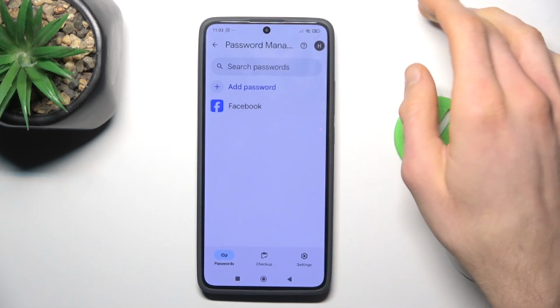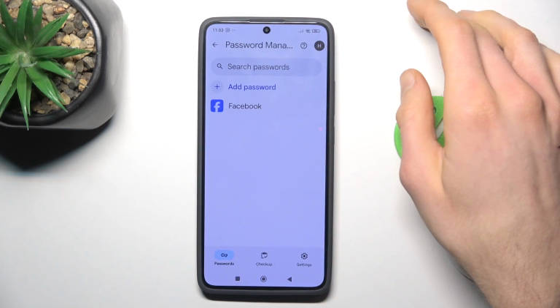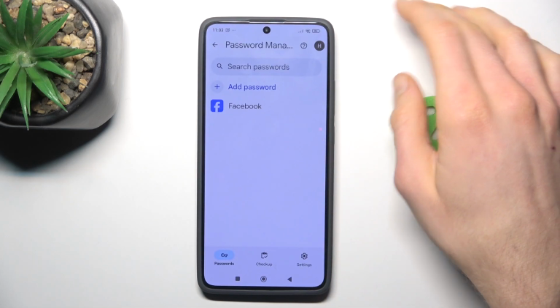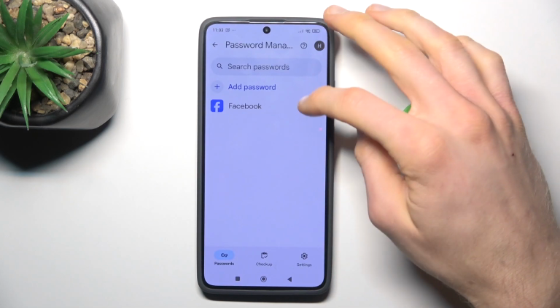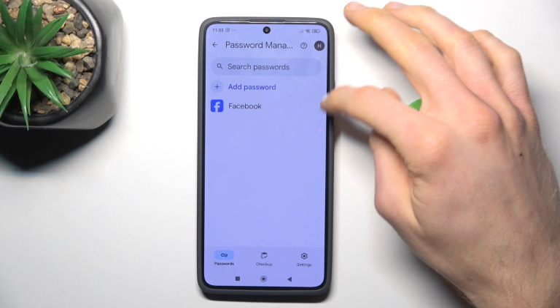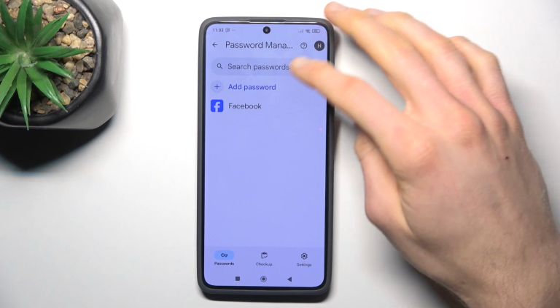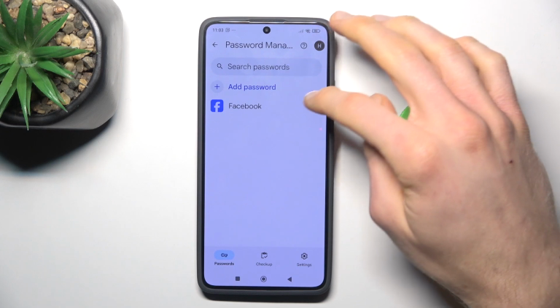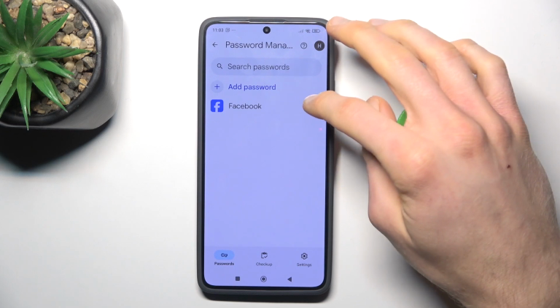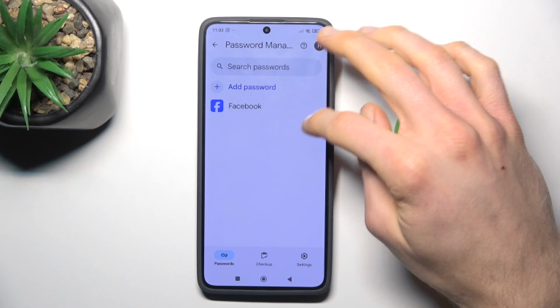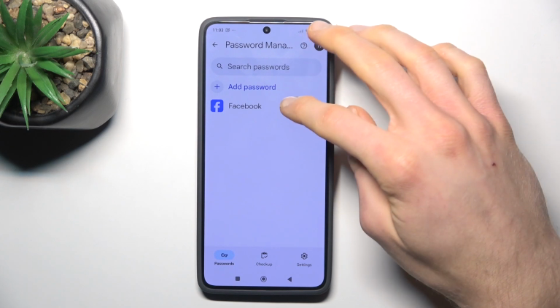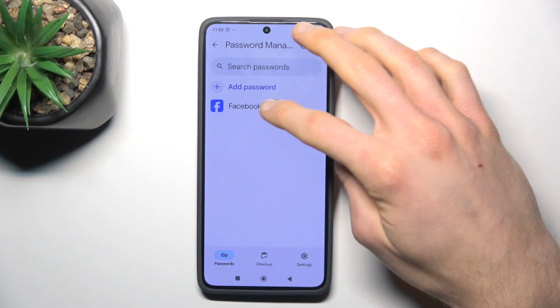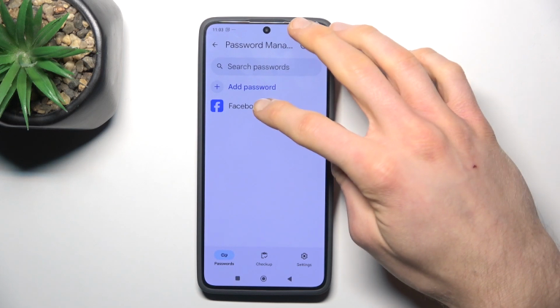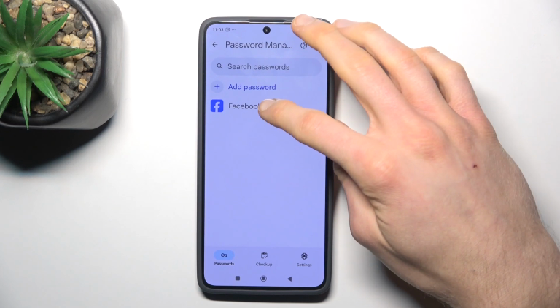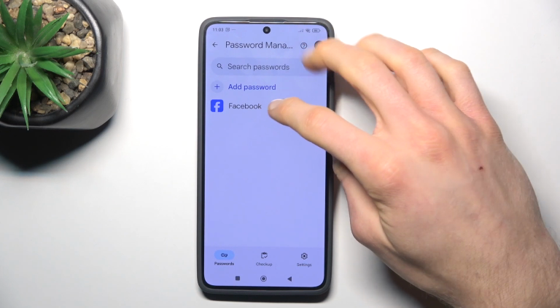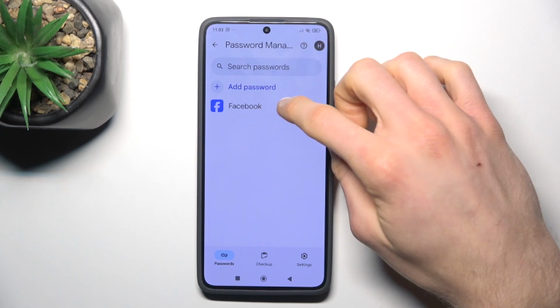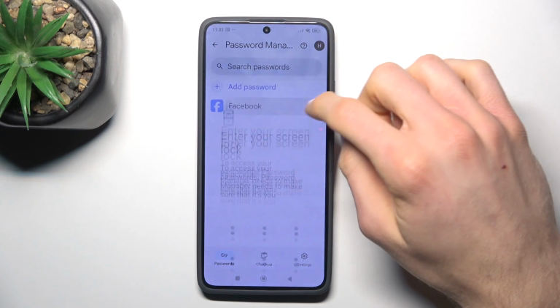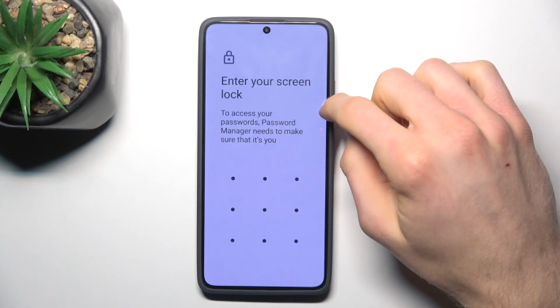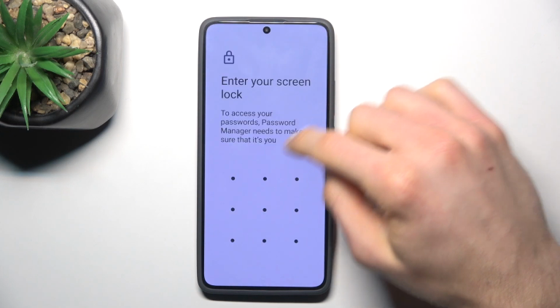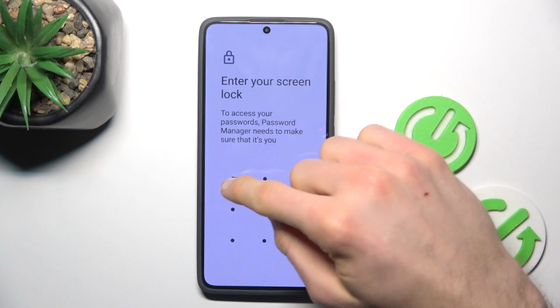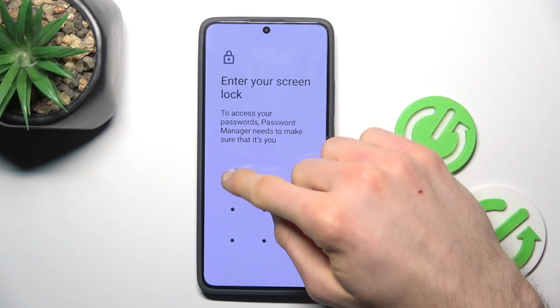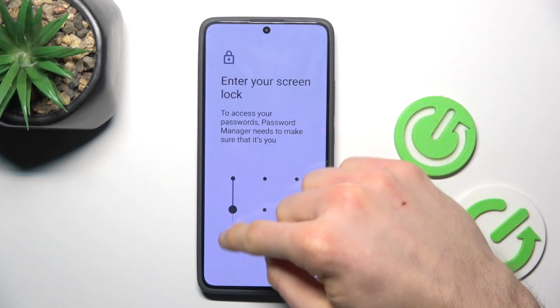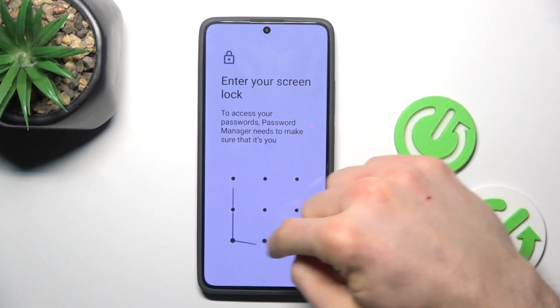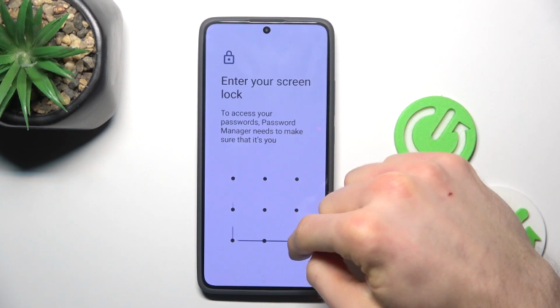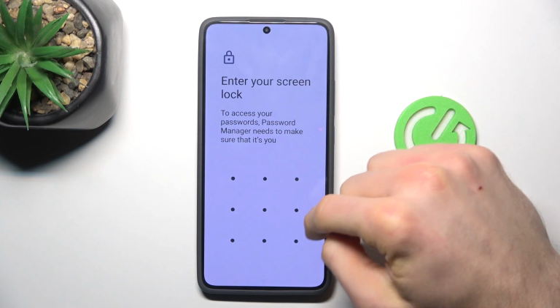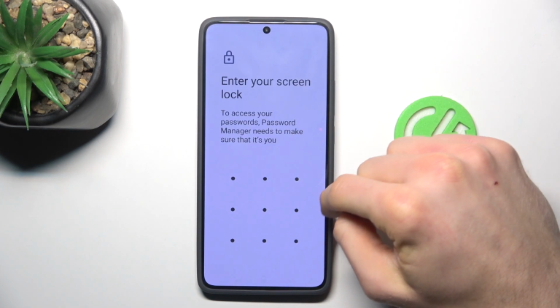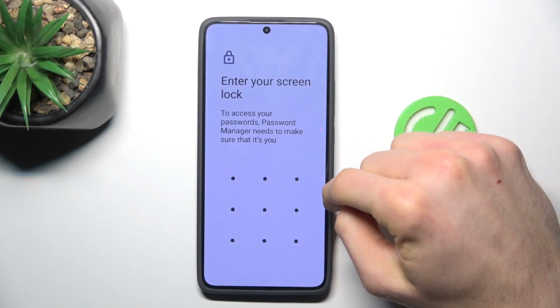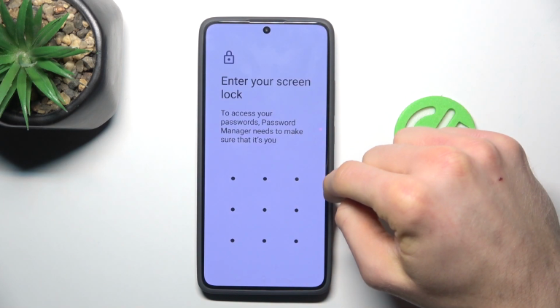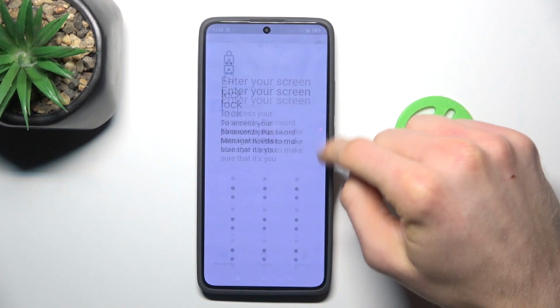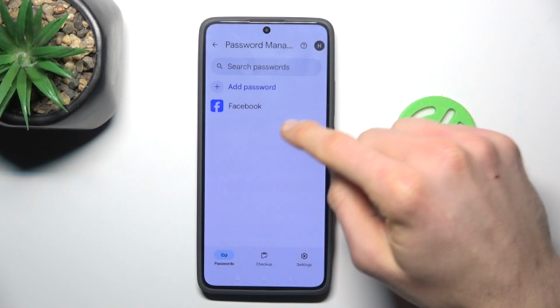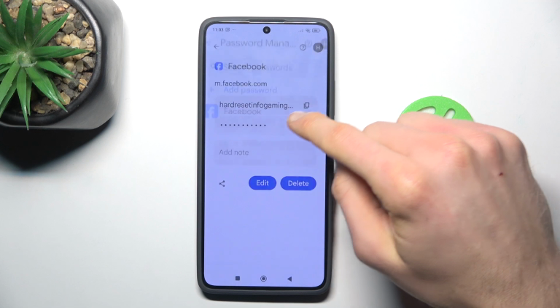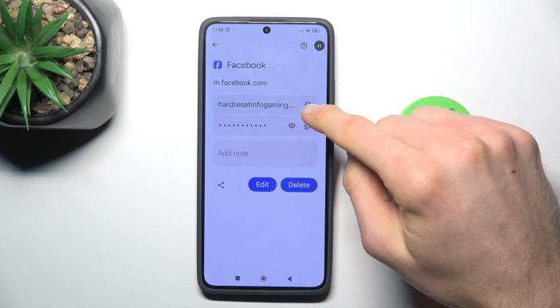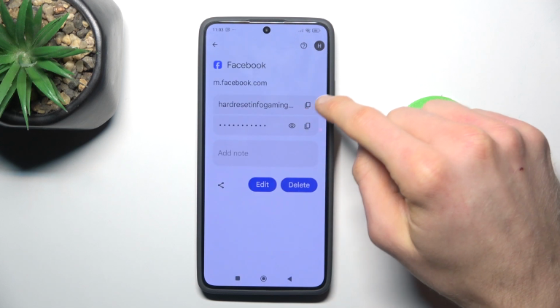Now we have a password which our device remembers for our Facebook account. We can click on it, enter our lock screen, and we get access to that.